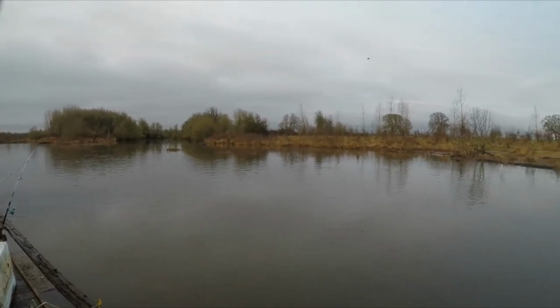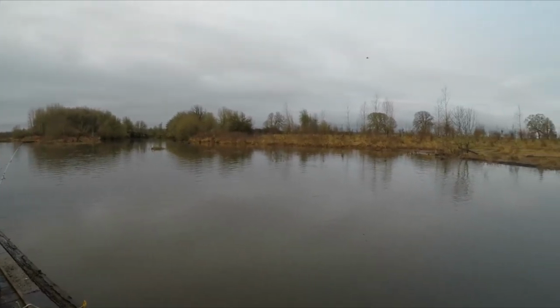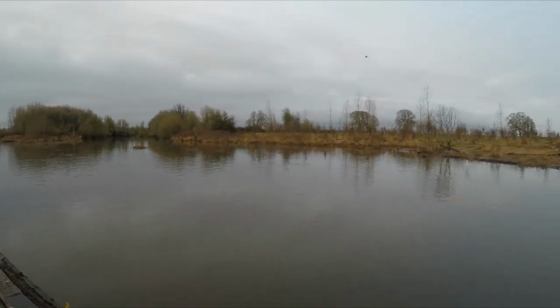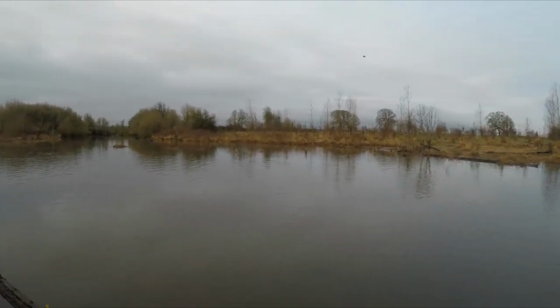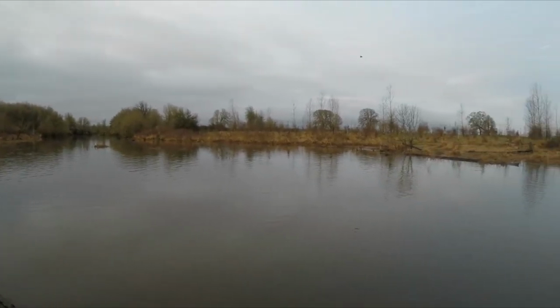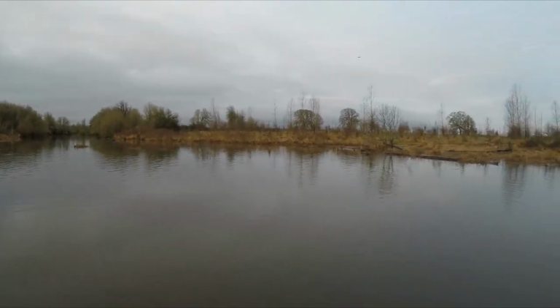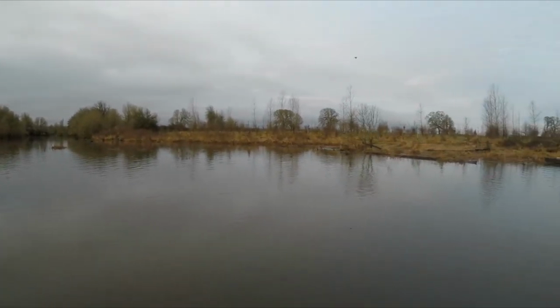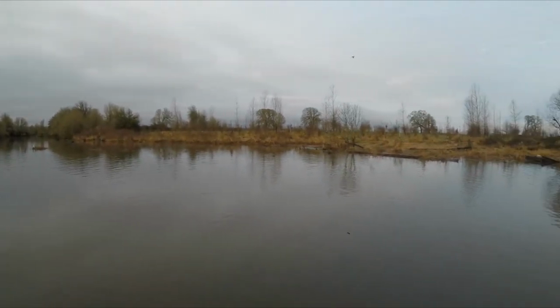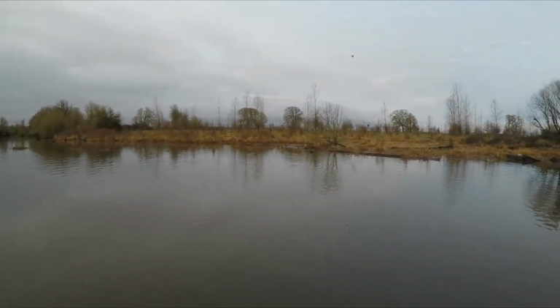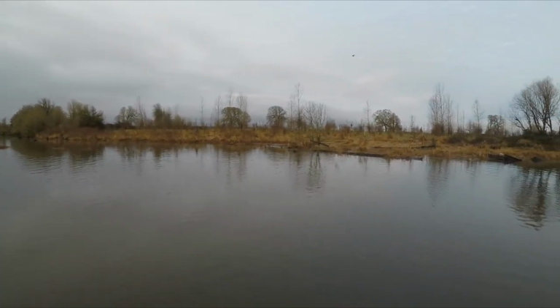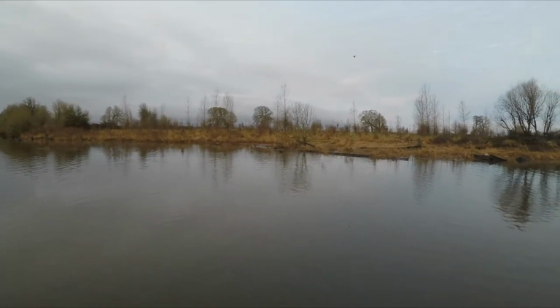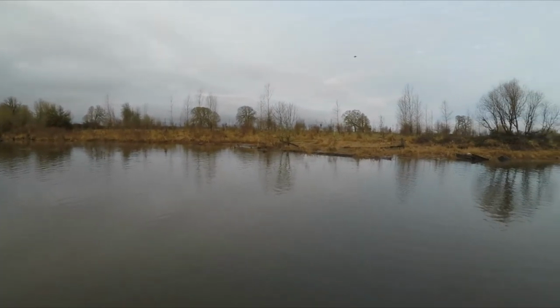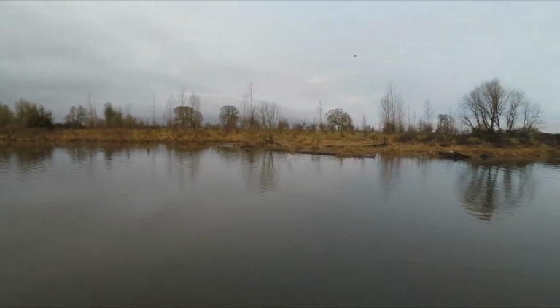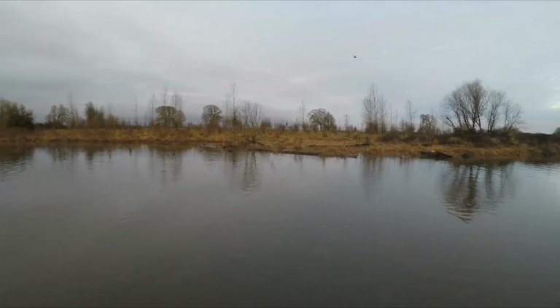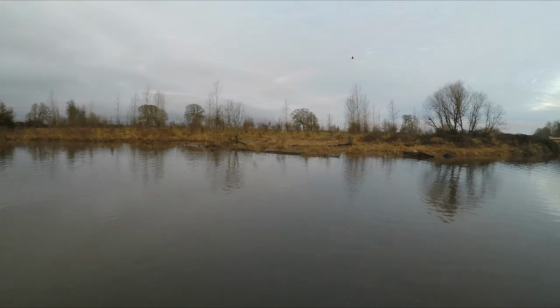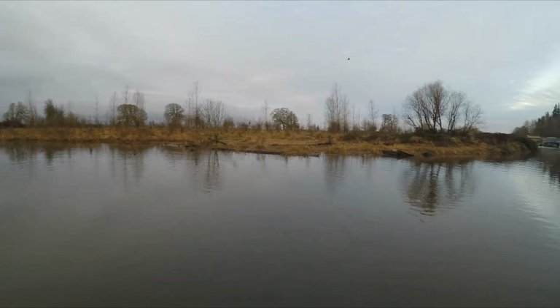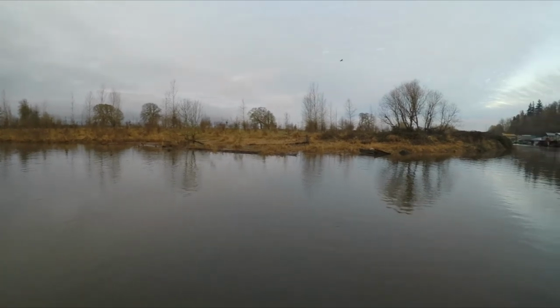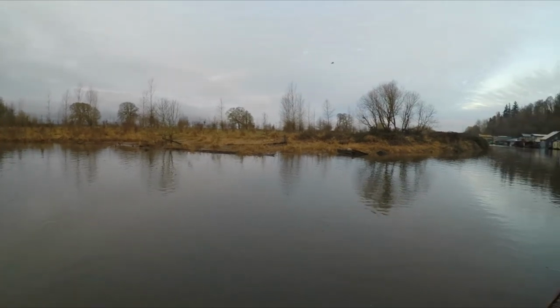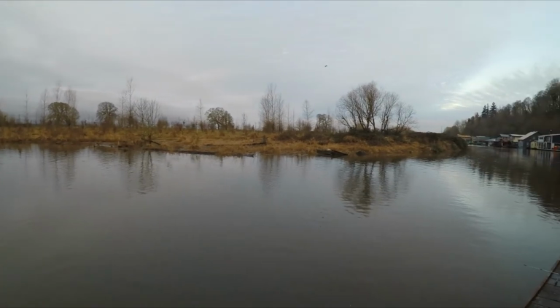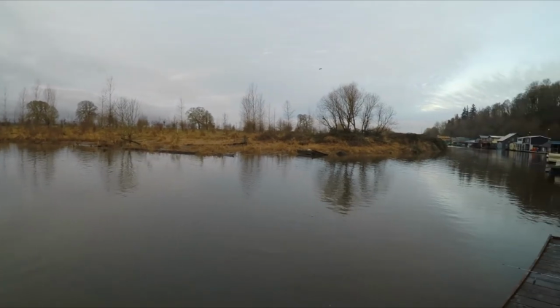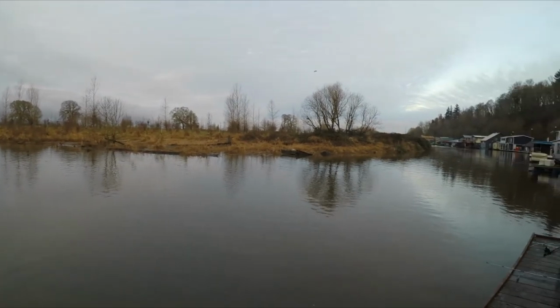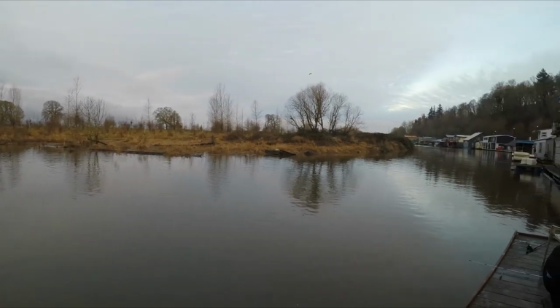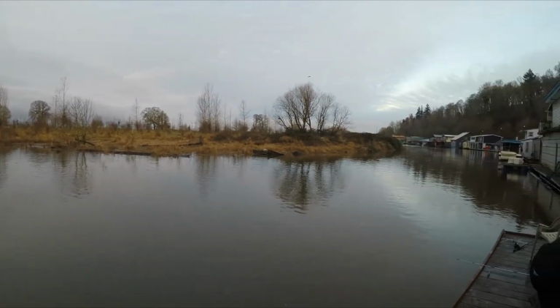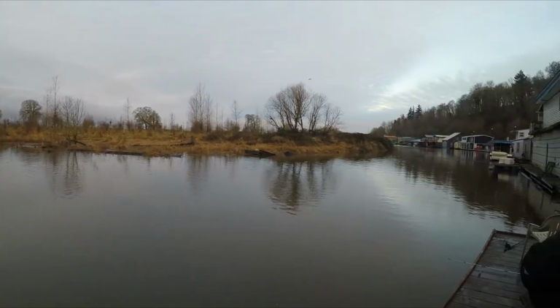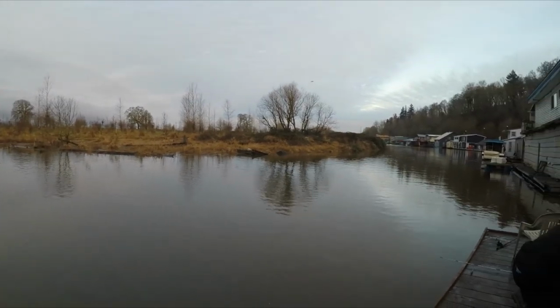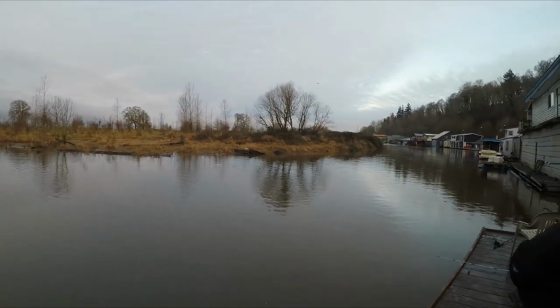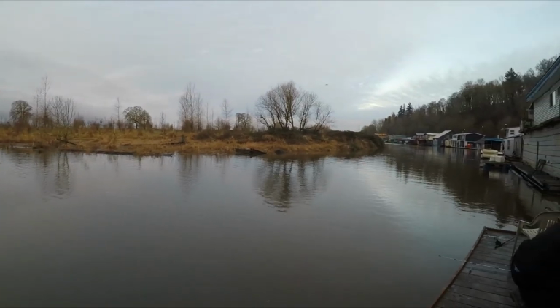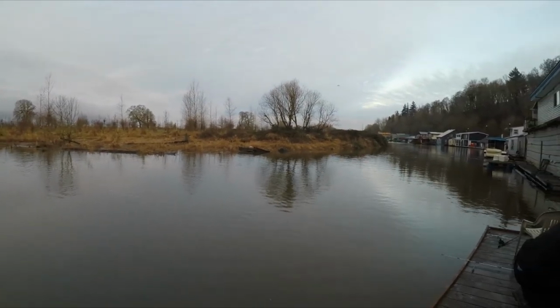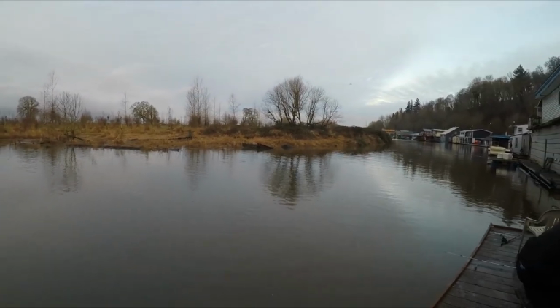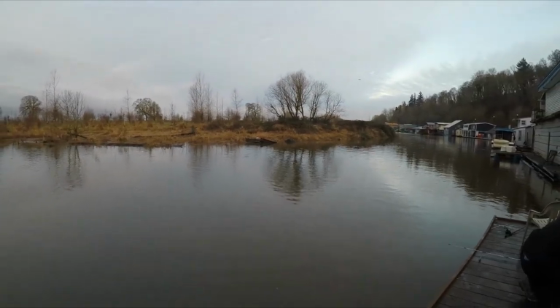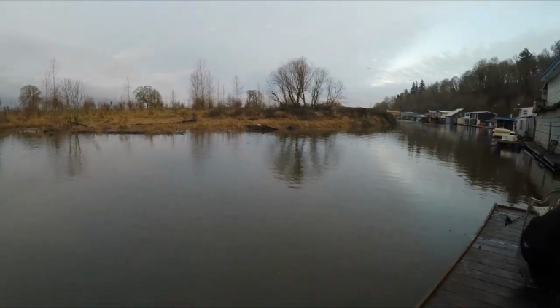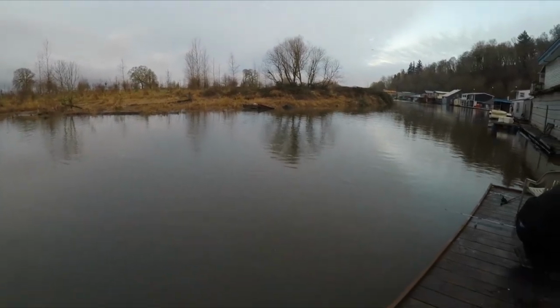So today we're here at Vancouver Lake River. Tide's going the right way so hopefully we get some fish.